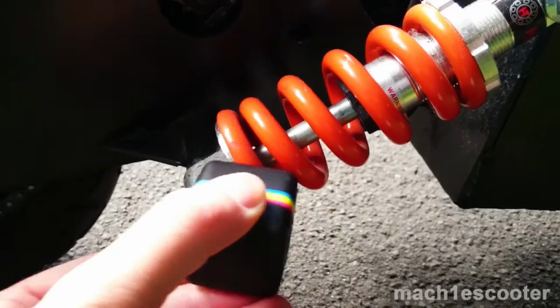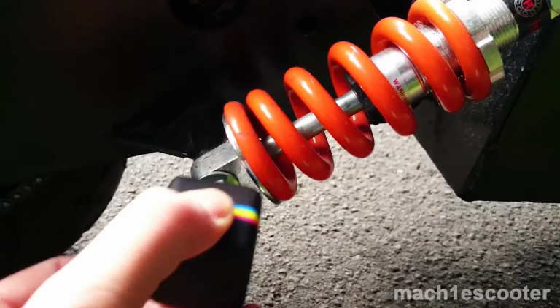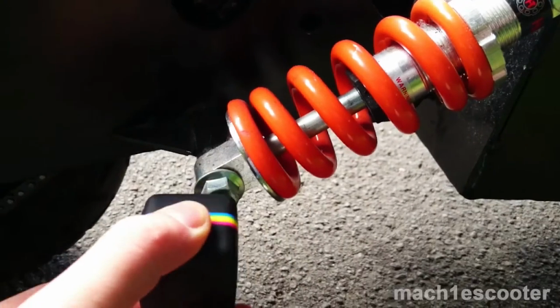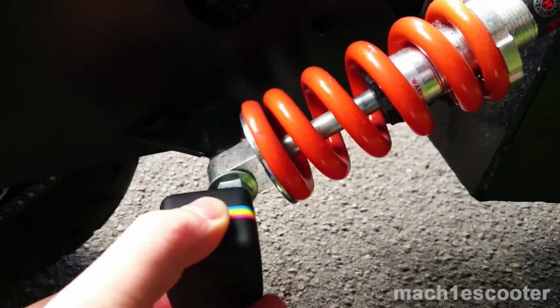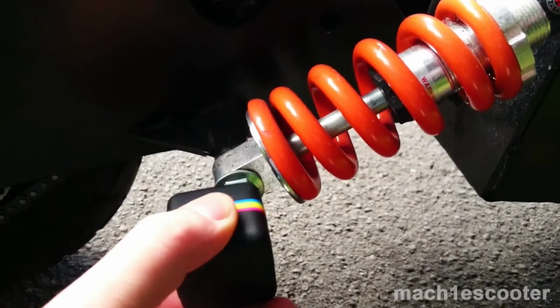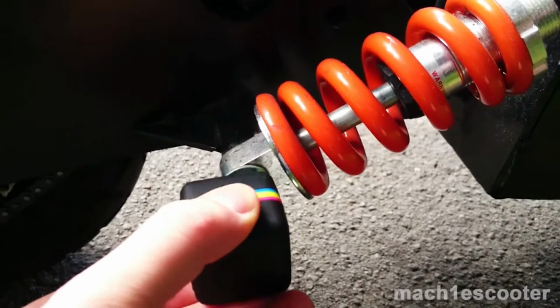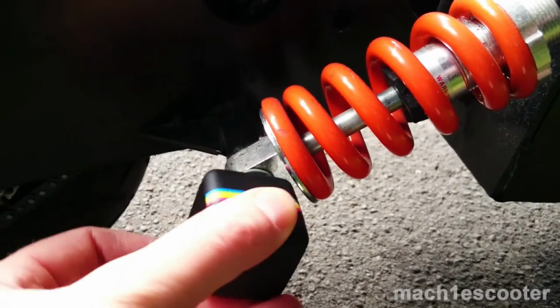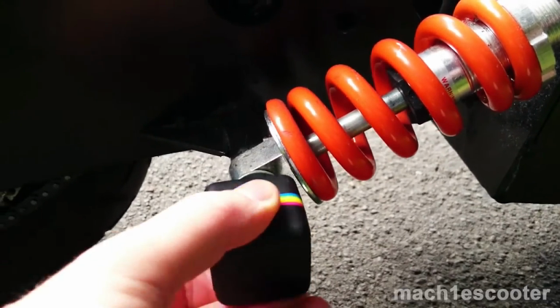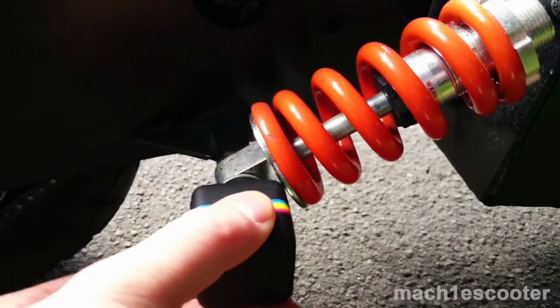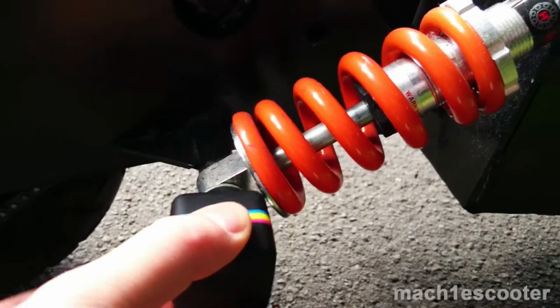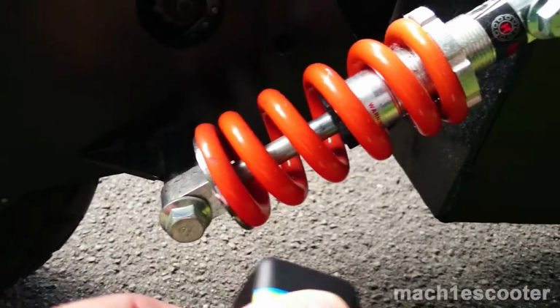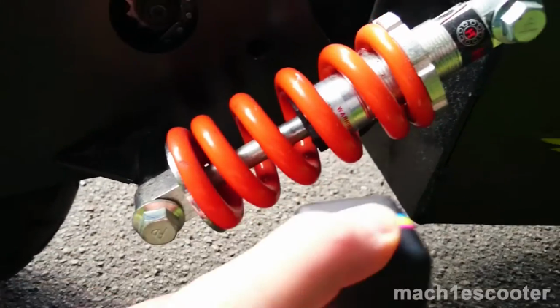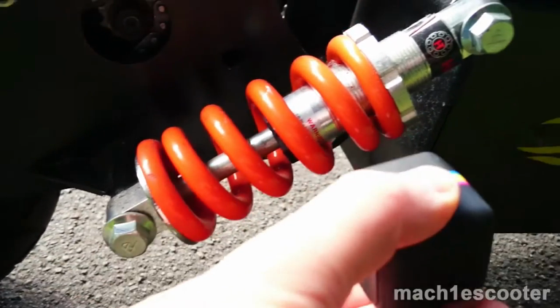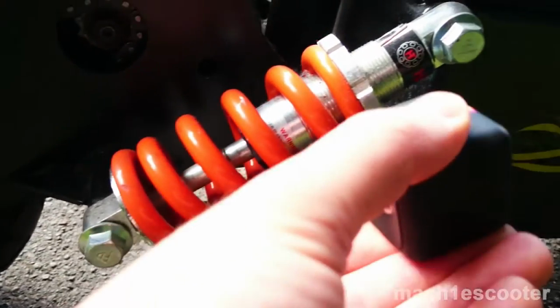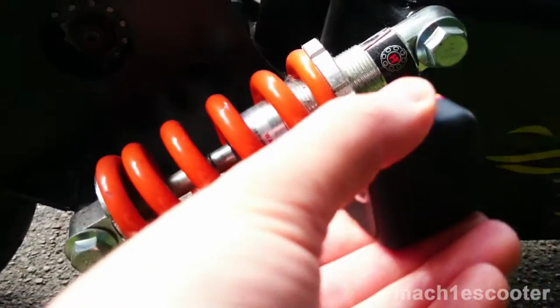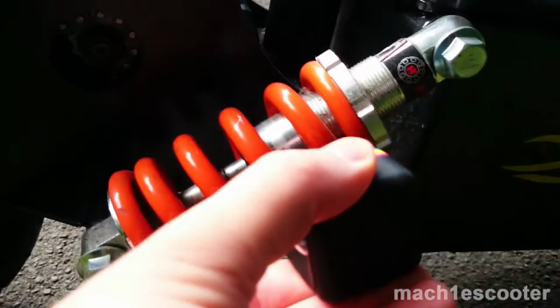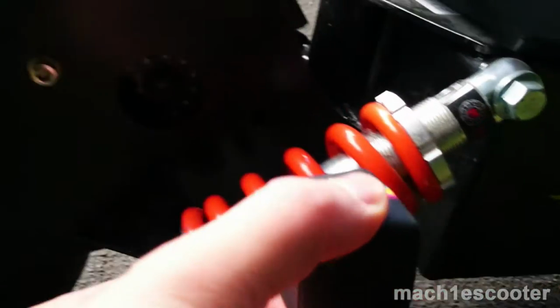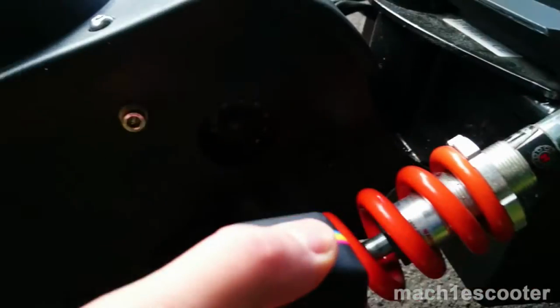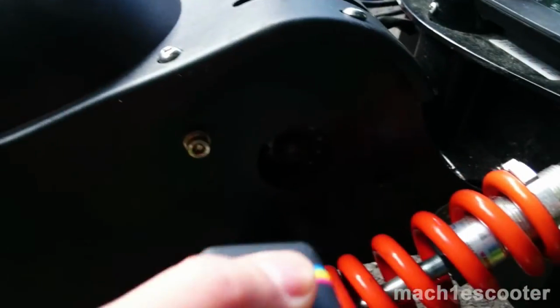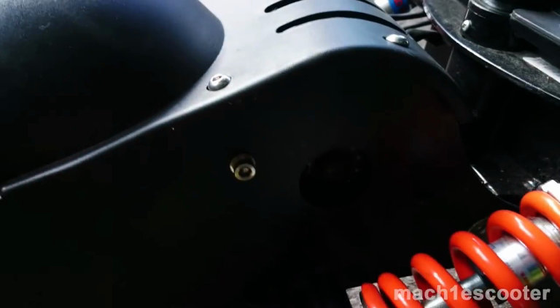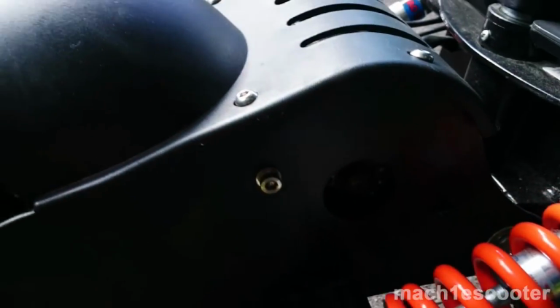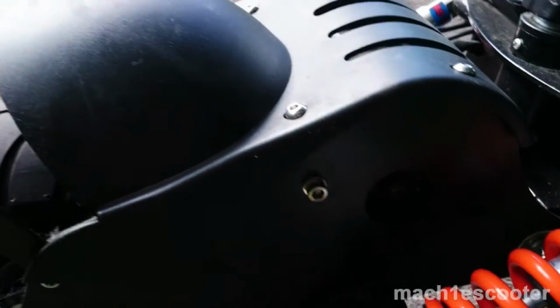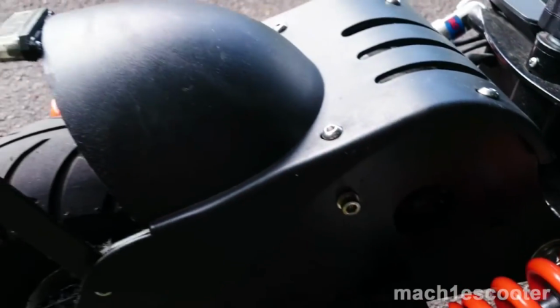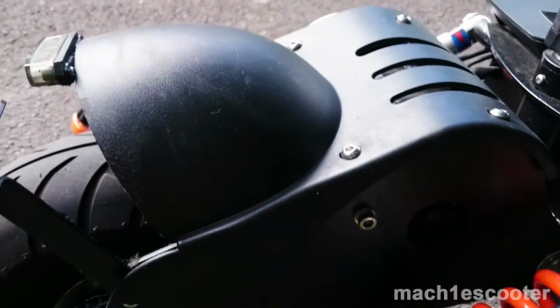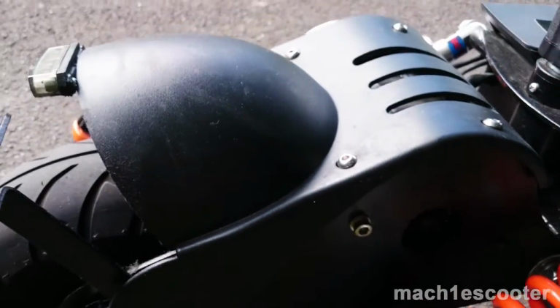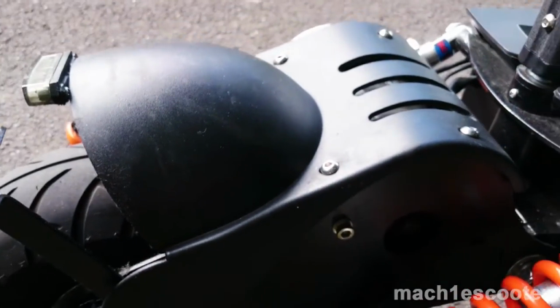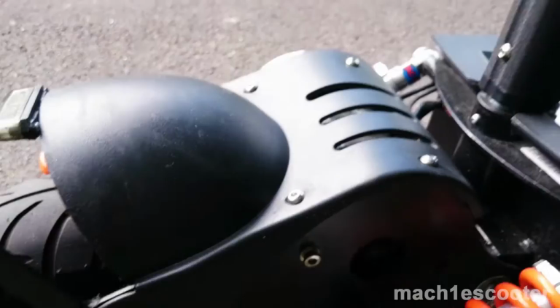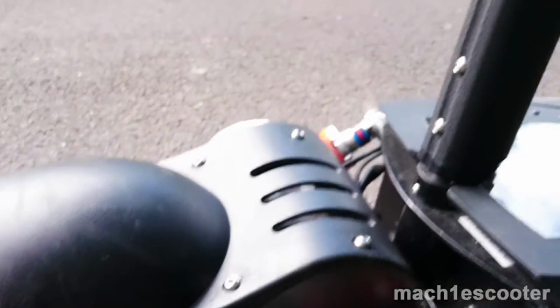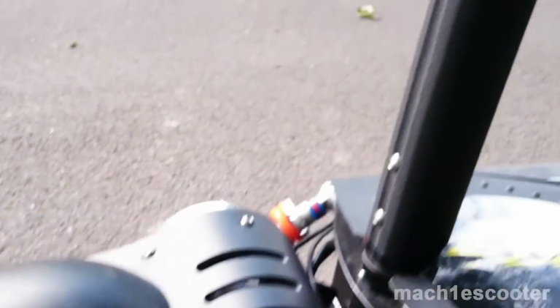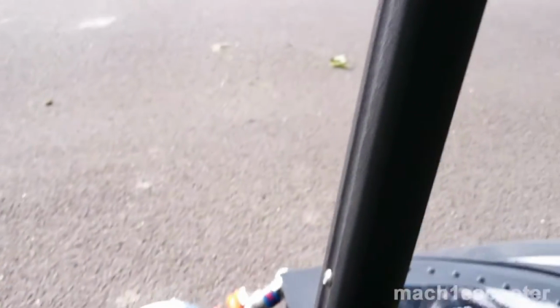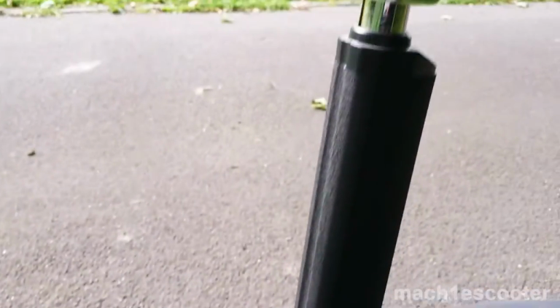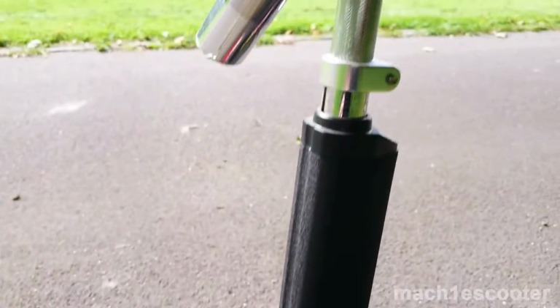Now let's try to stick it somewhere else. The shock springs are not magnetic, neither is the seat post.